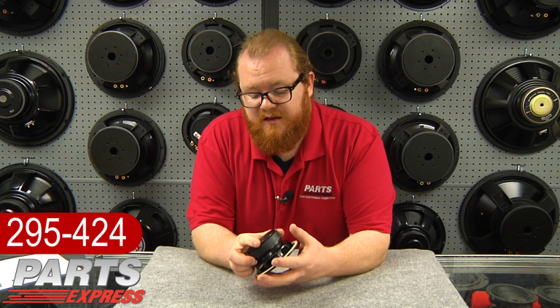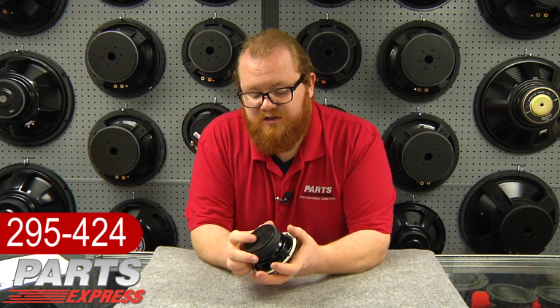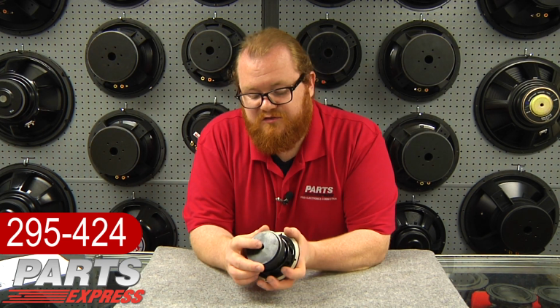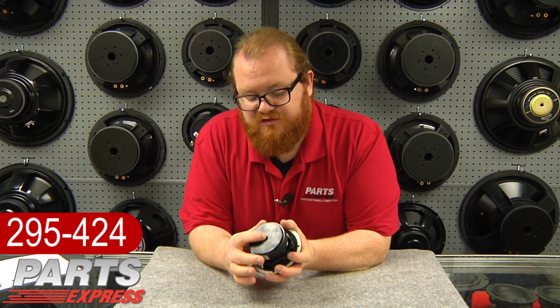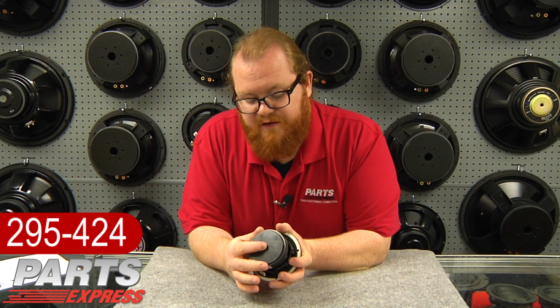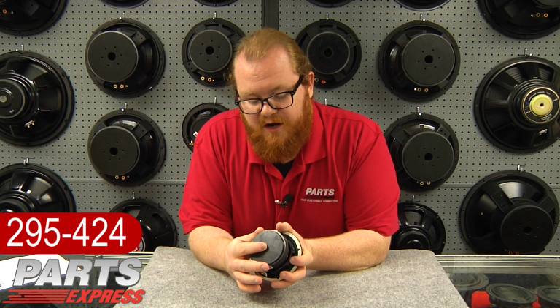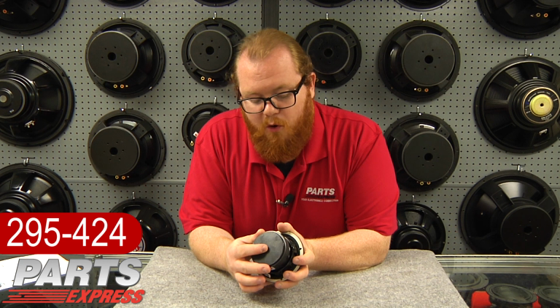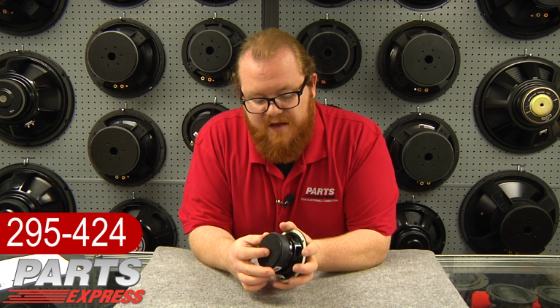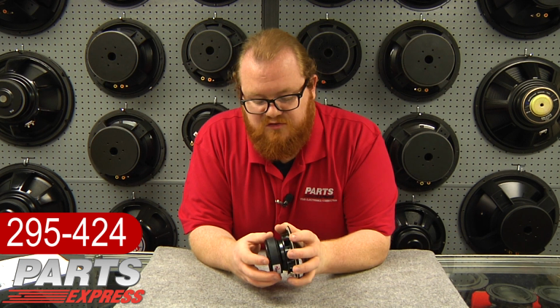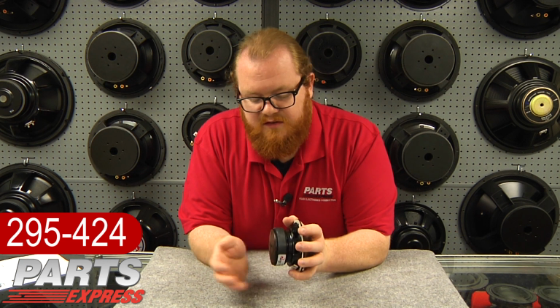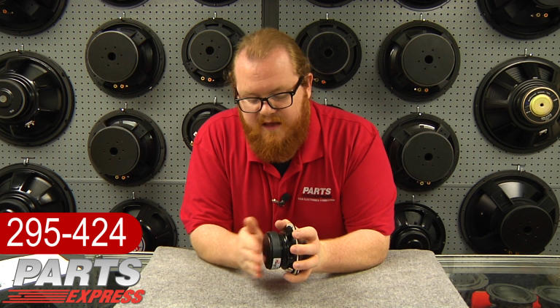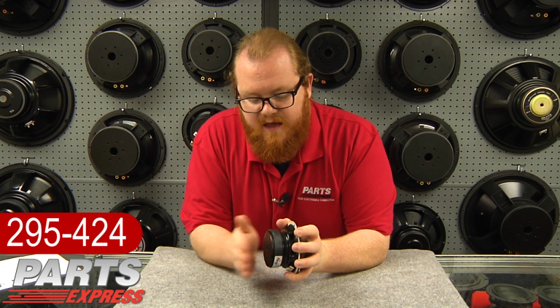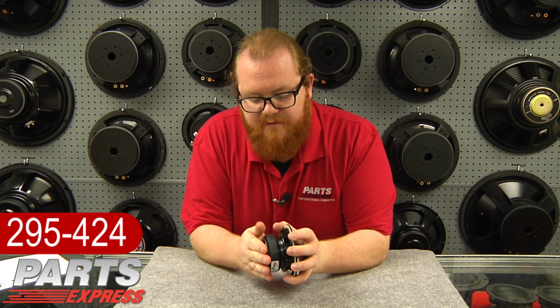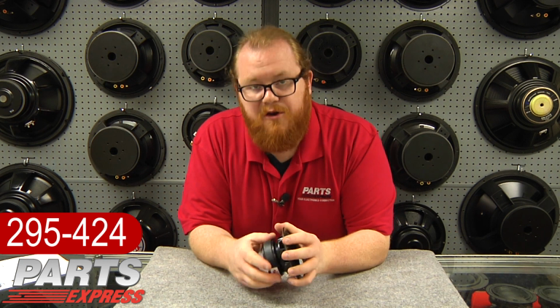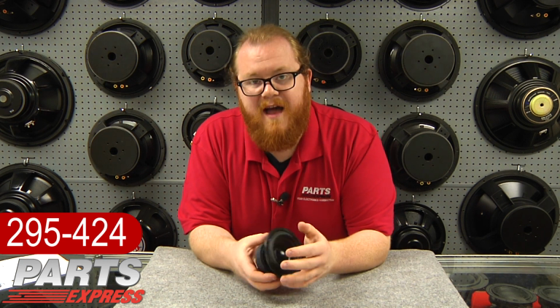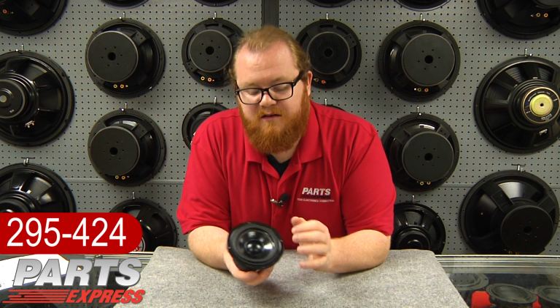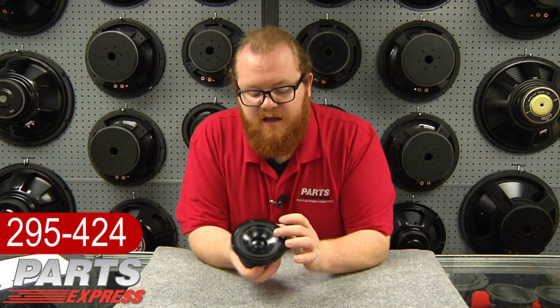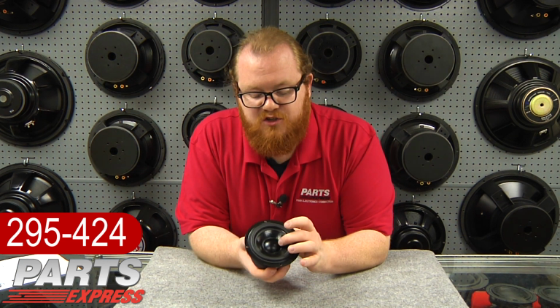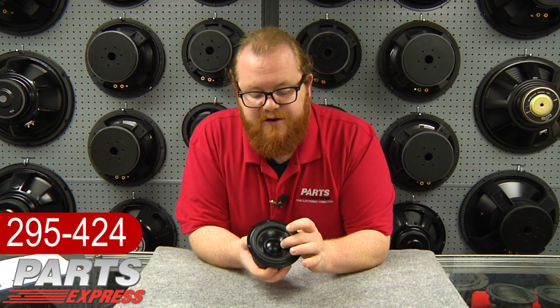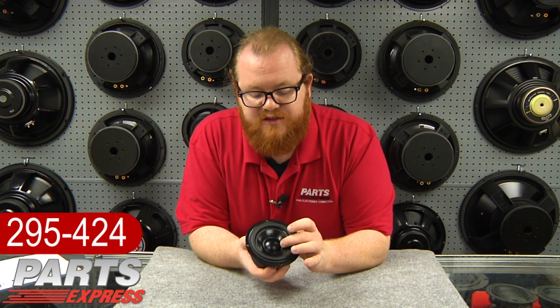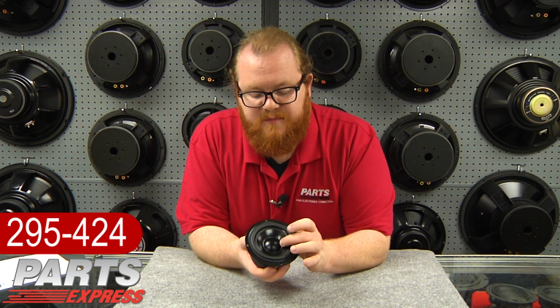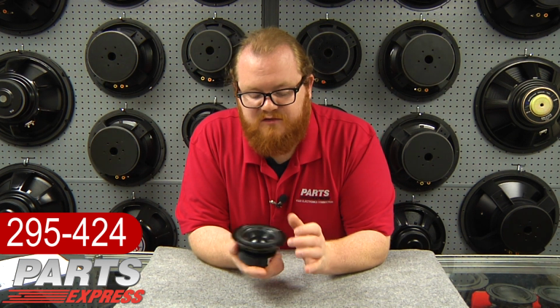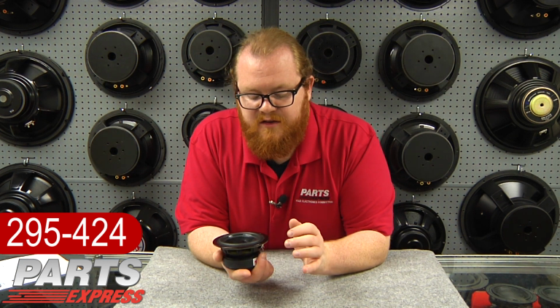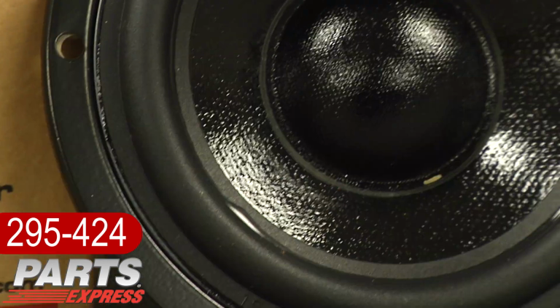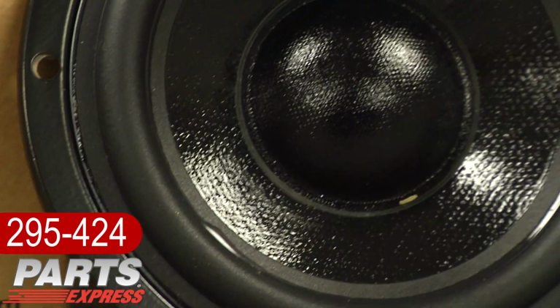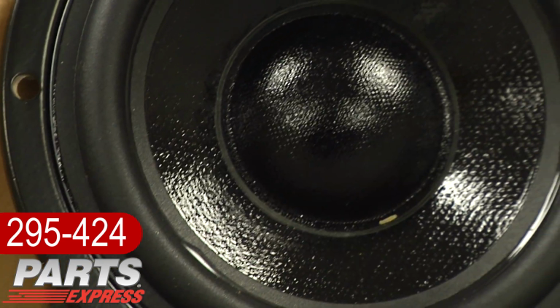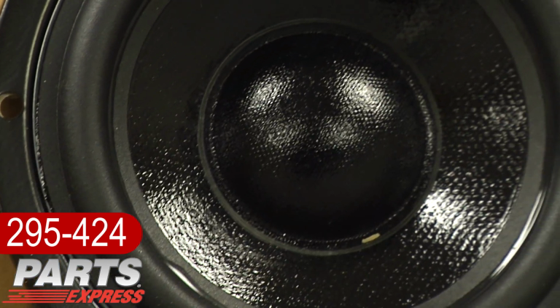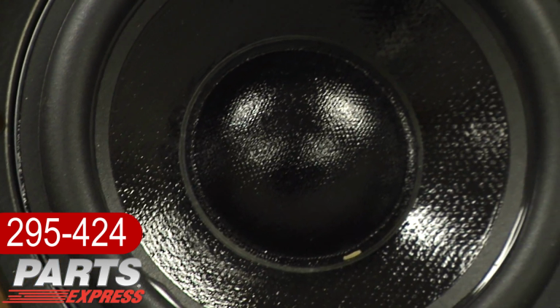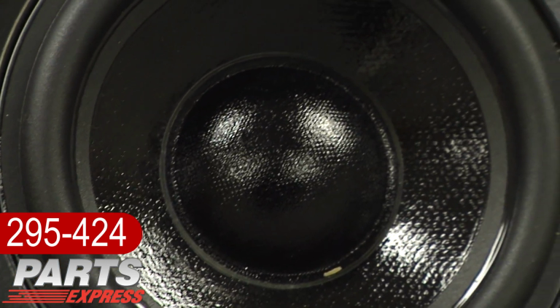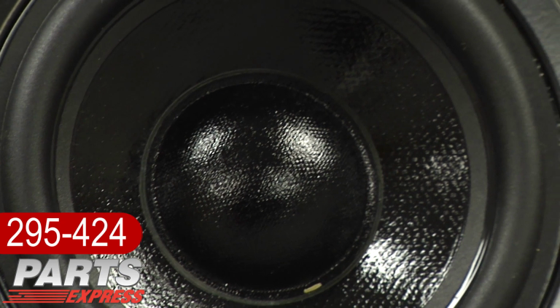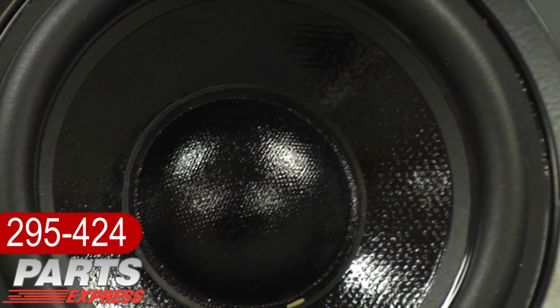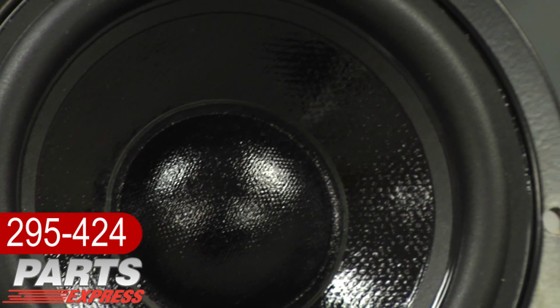Even on this small woofer we've got some really great design features, such as this vented pole piece, heavy duty magnet, and generous X-Max. It's also got a long life butyl rubber surround.